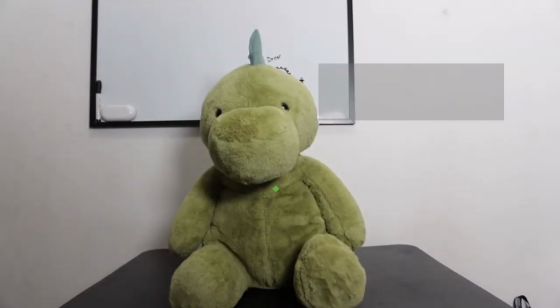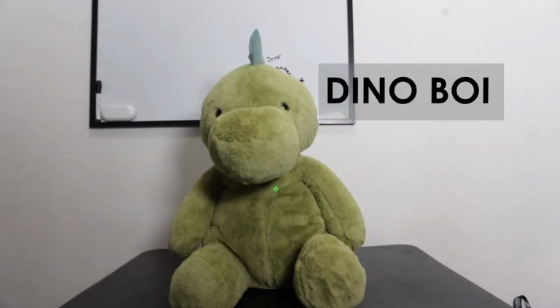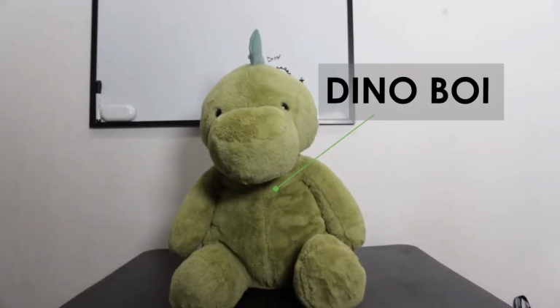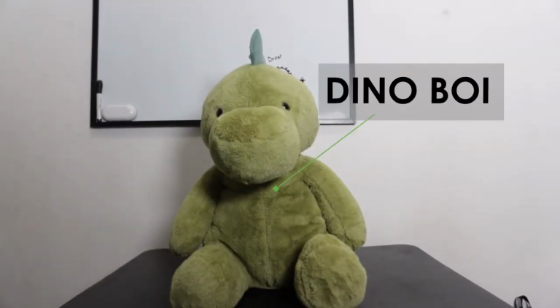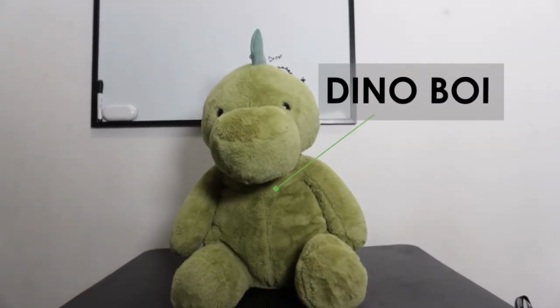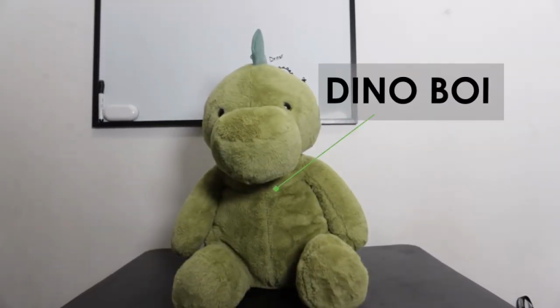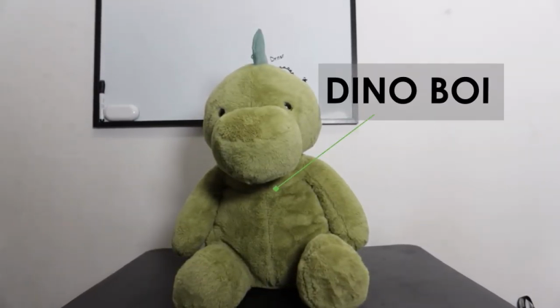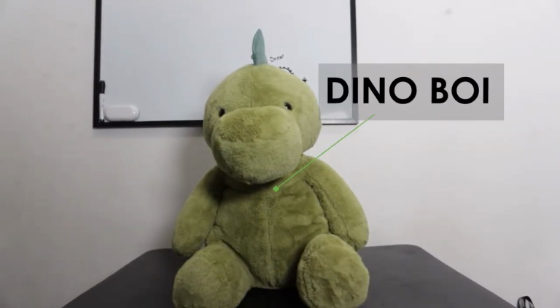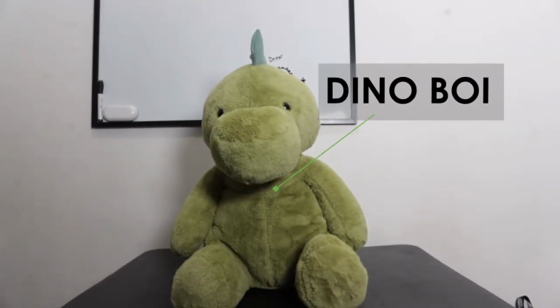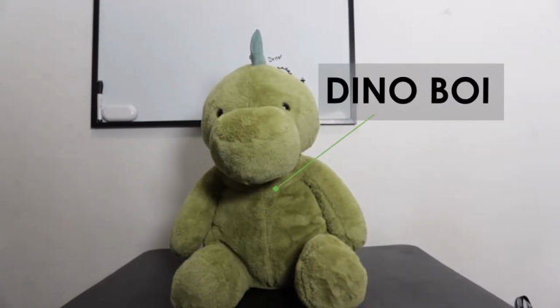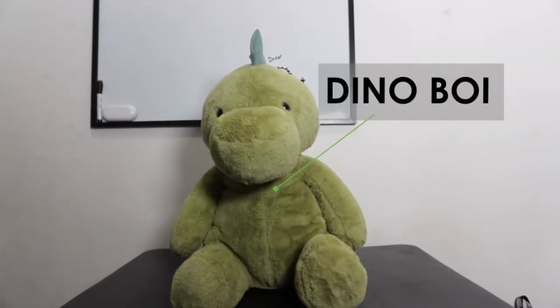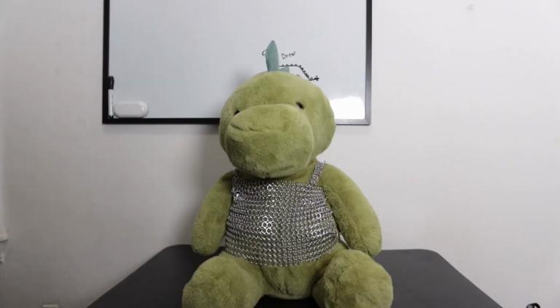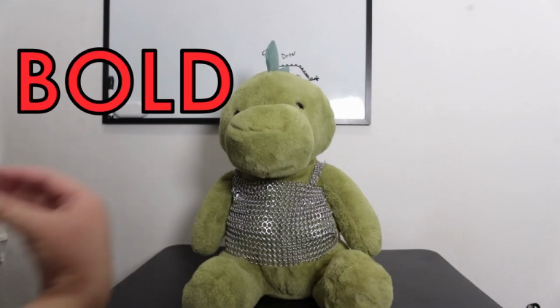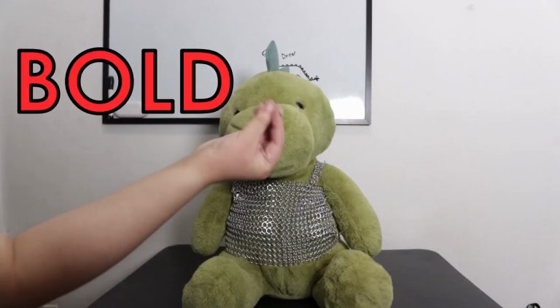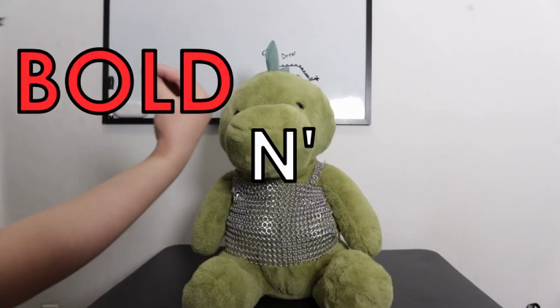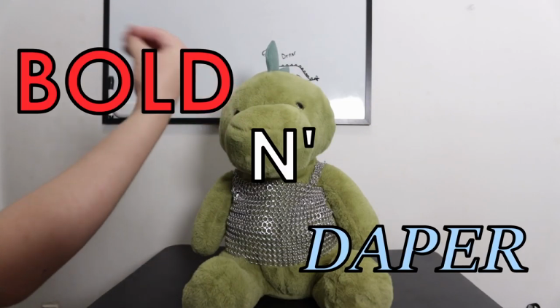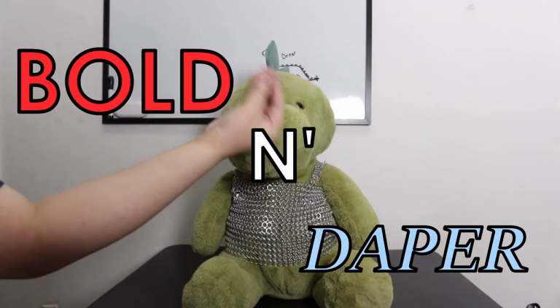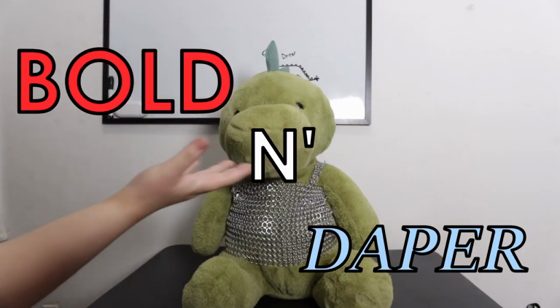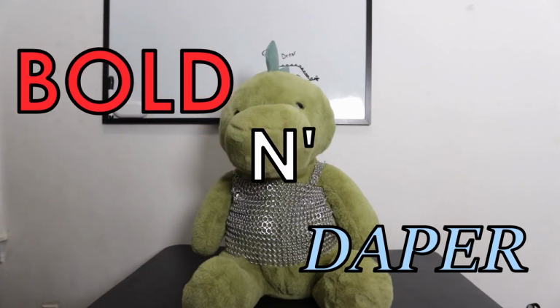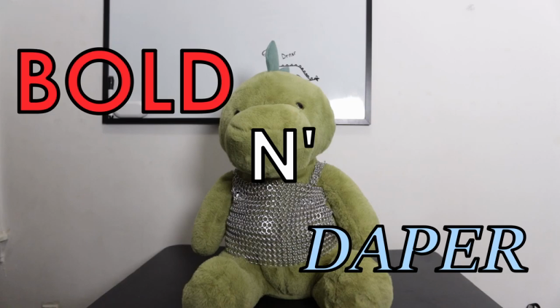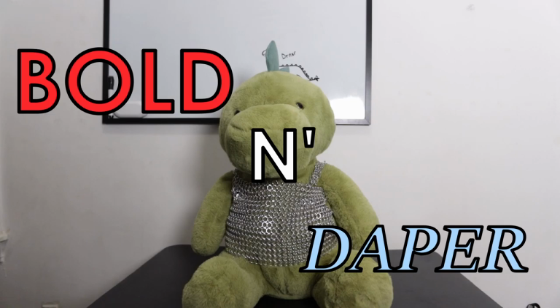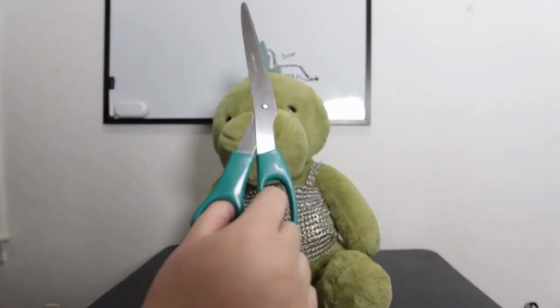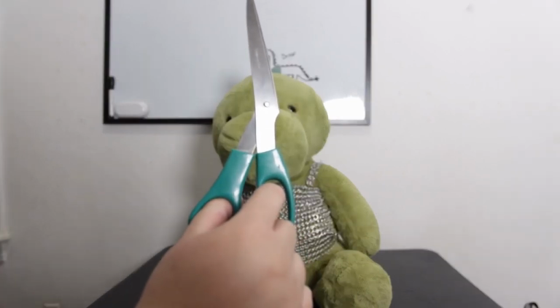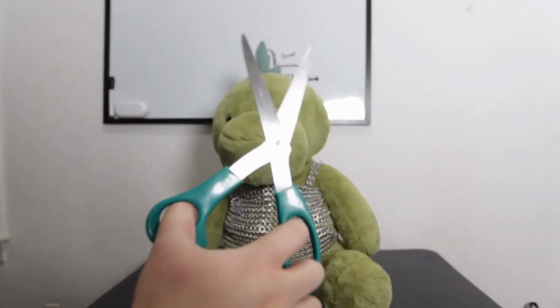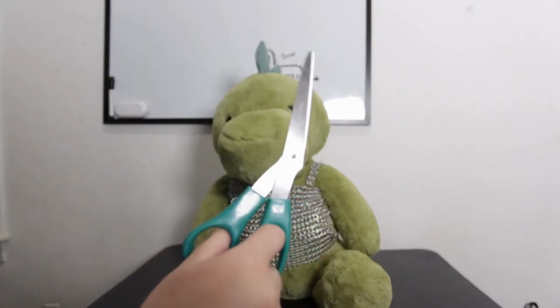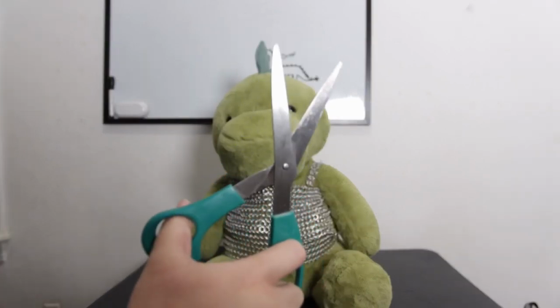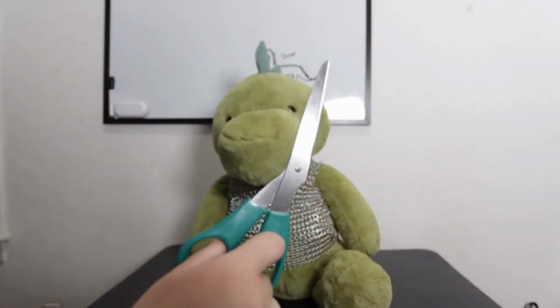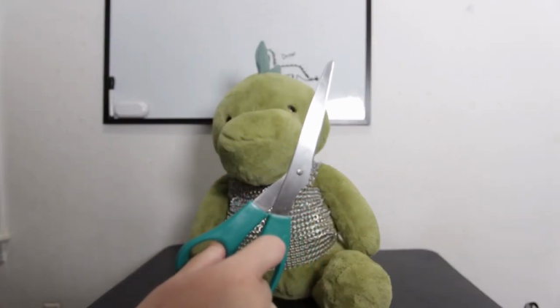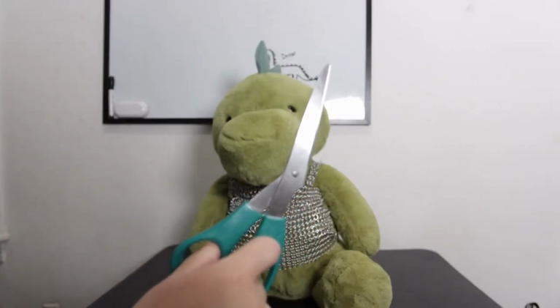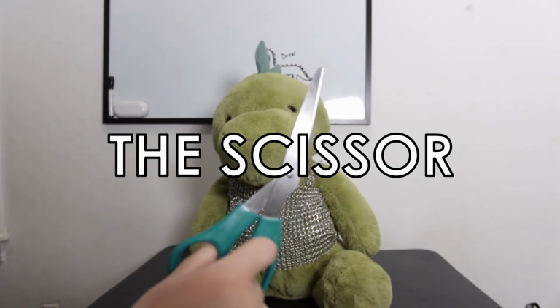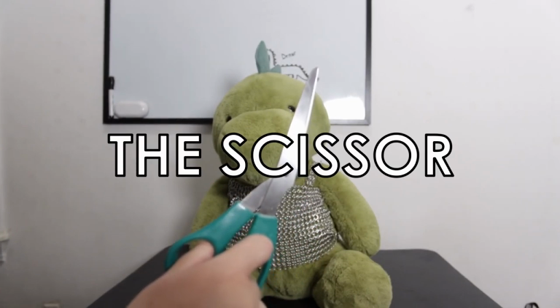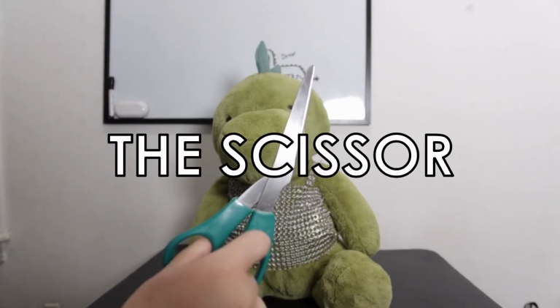Dinoboy here is gonna model for us. Bold and dapper. But can he survive the scissor?